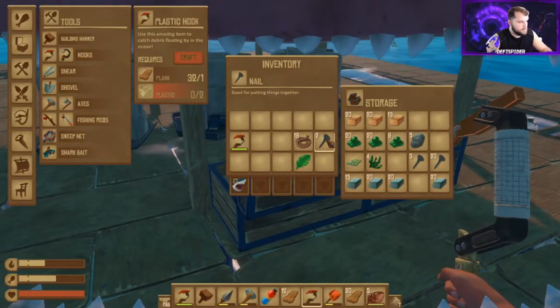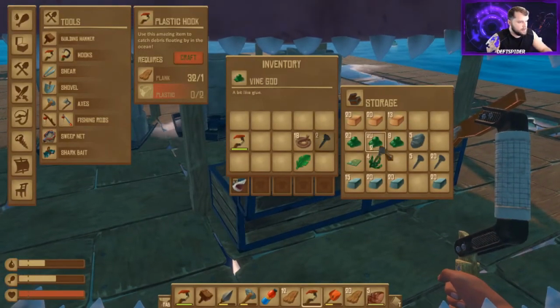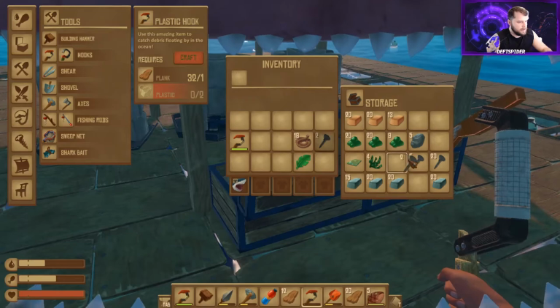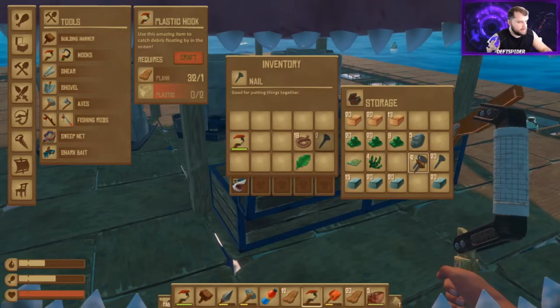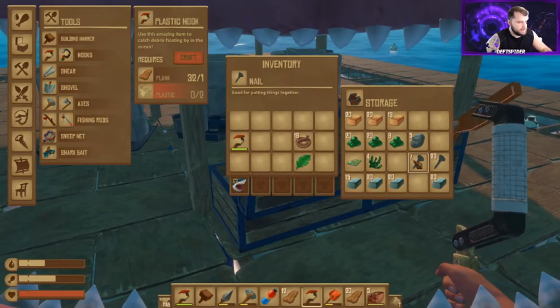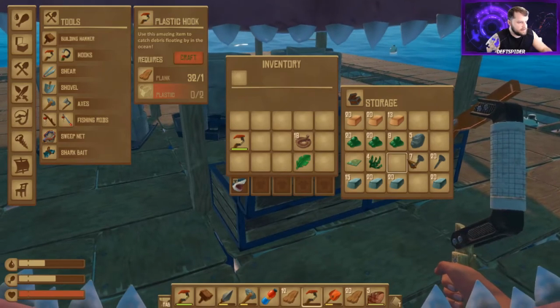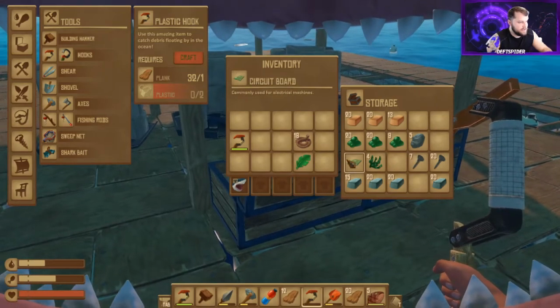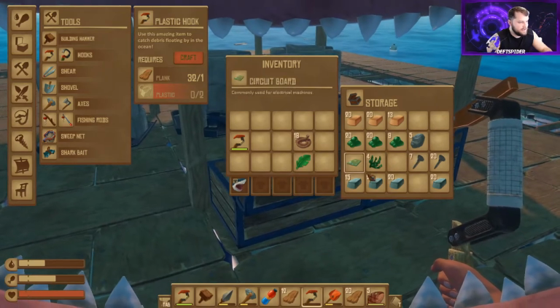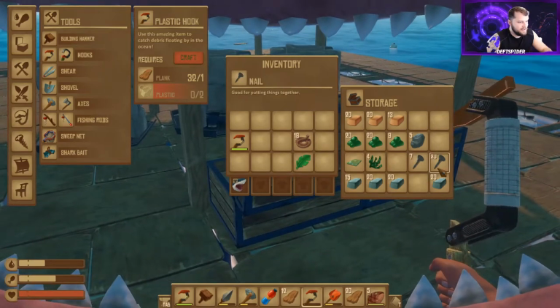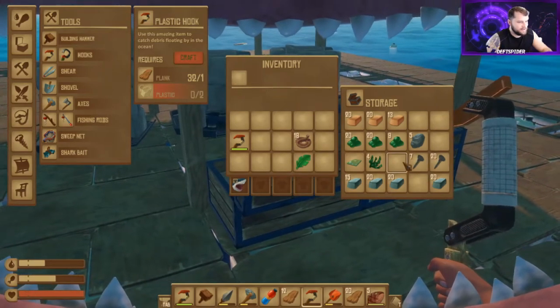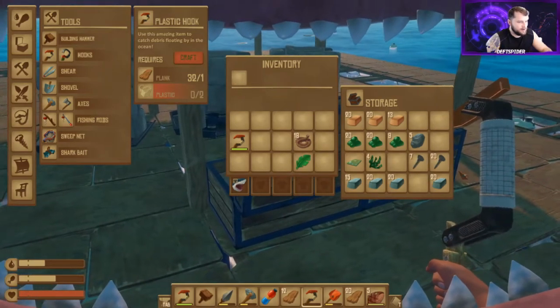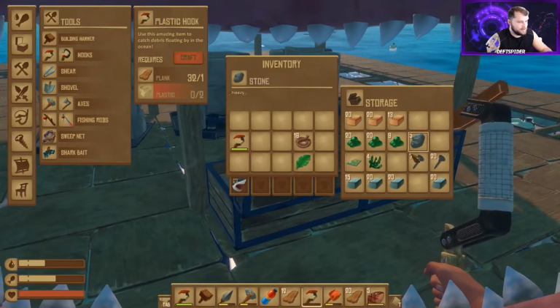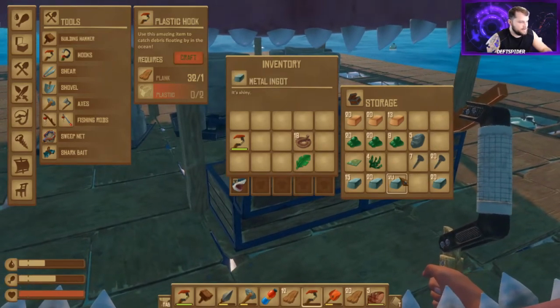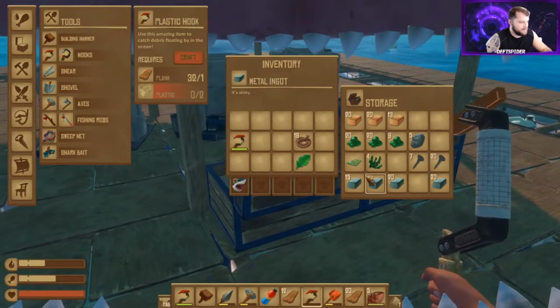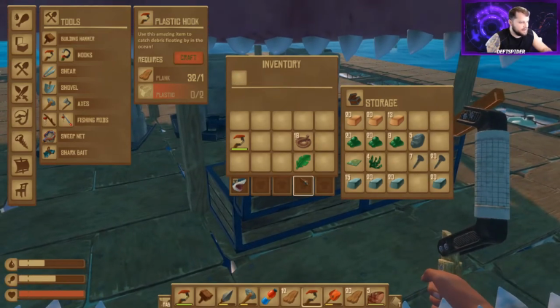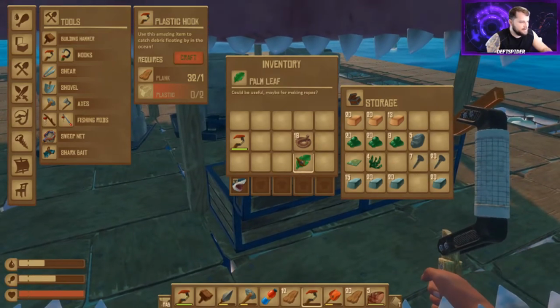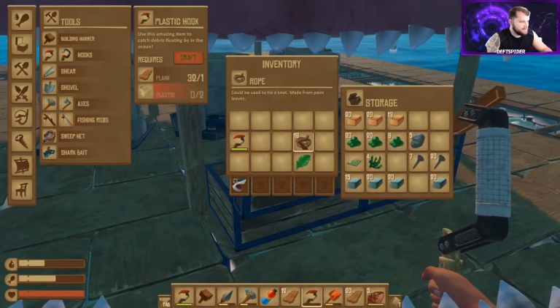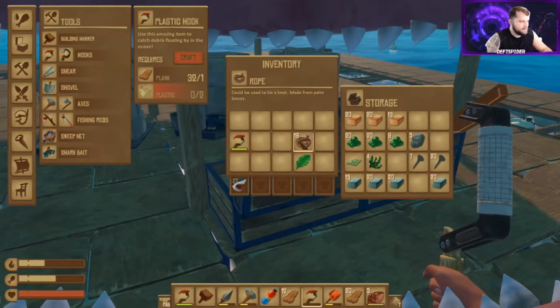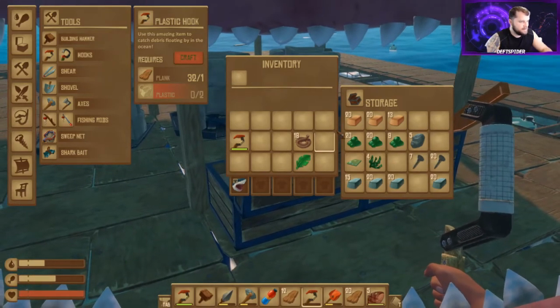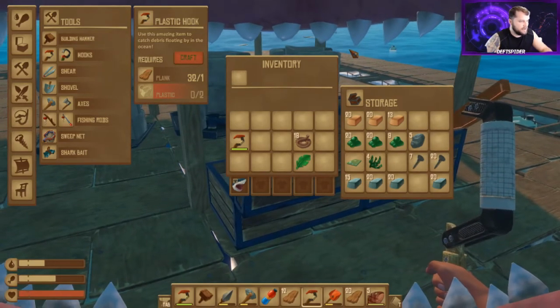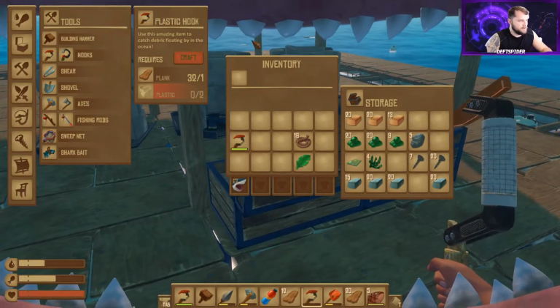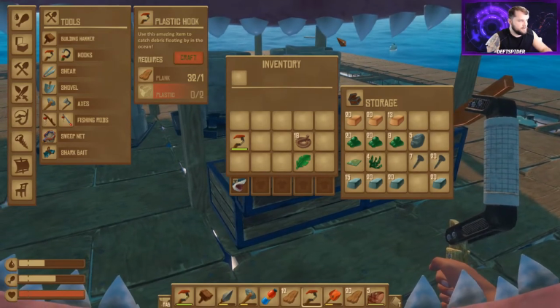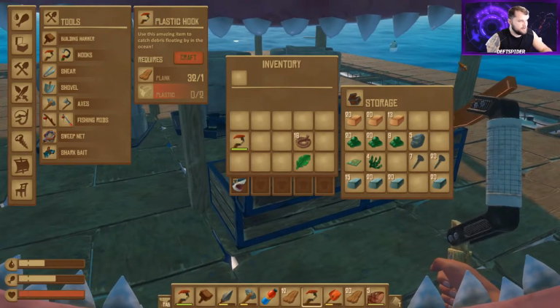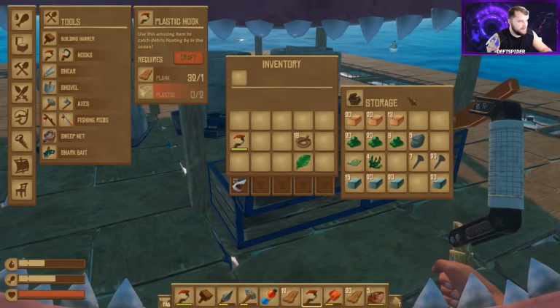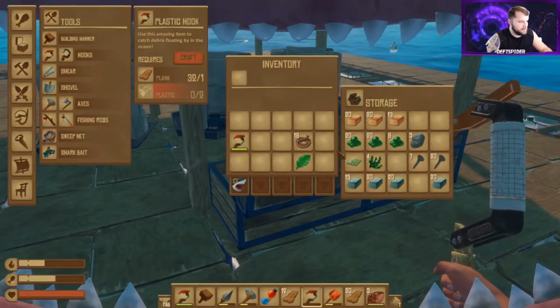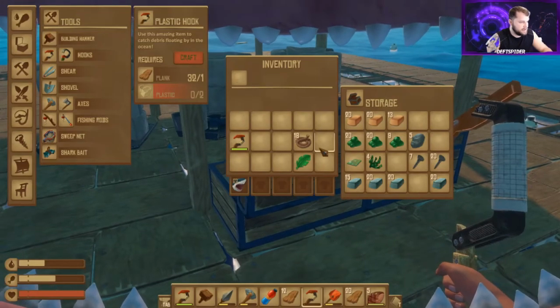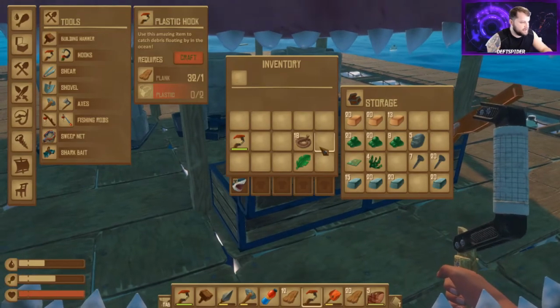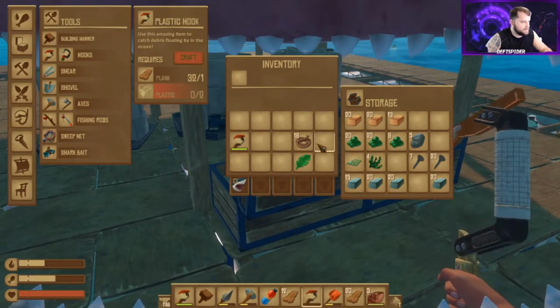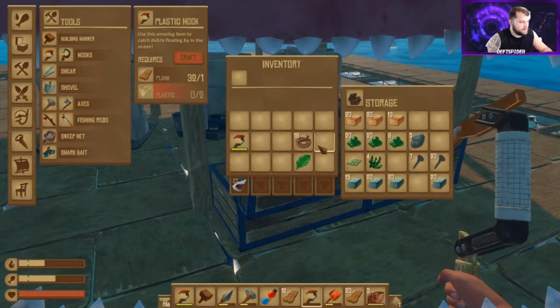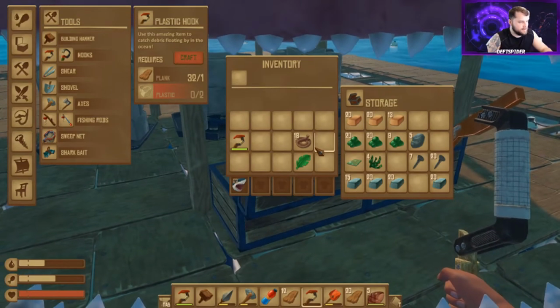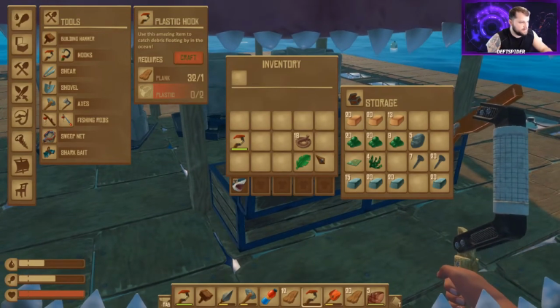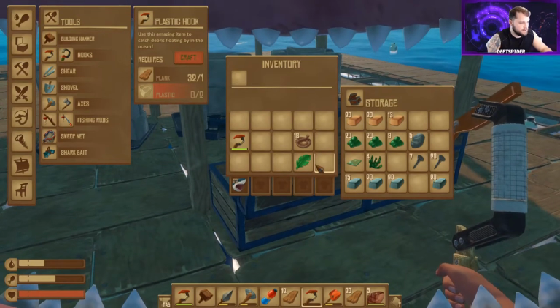I had plenty of nails — that's where all my scrap went. All these pillars and collection nets are really expensive in scrap.